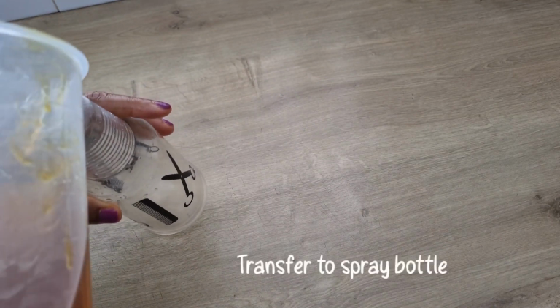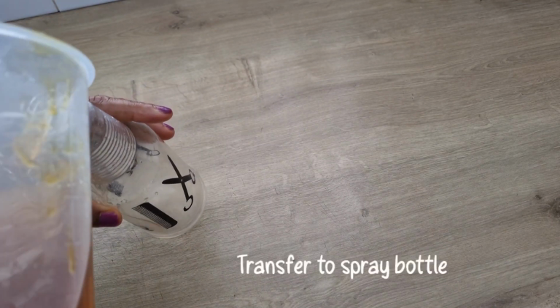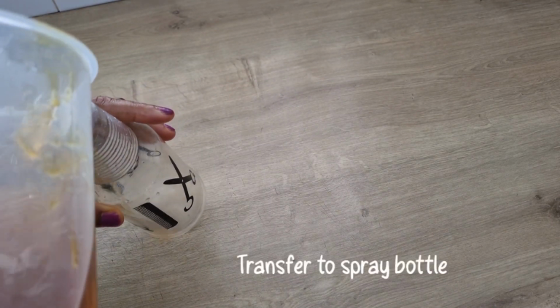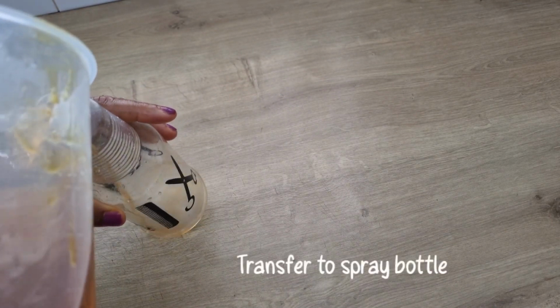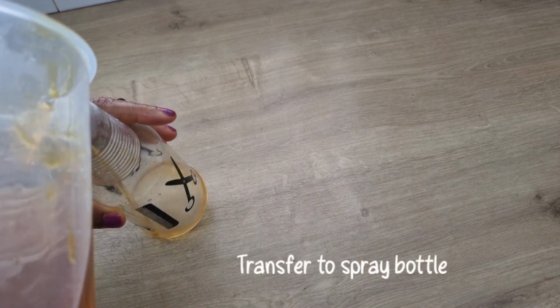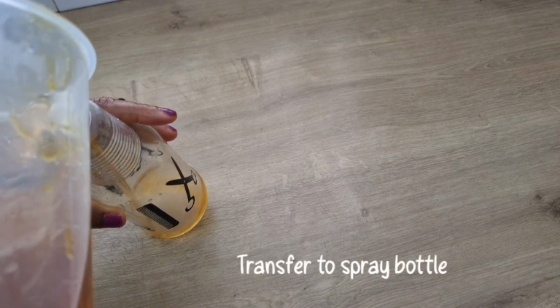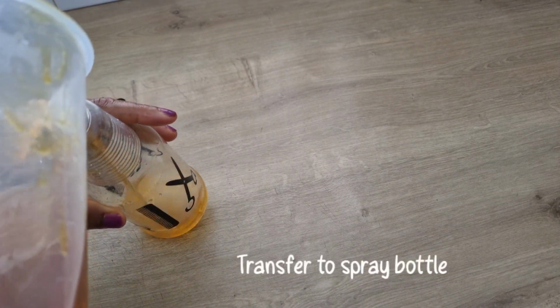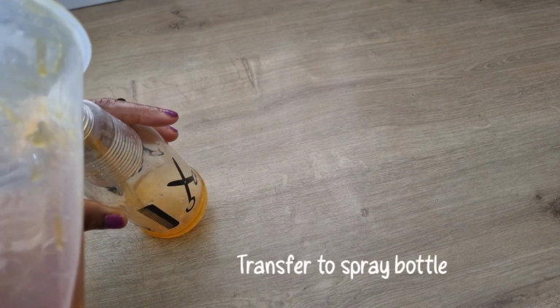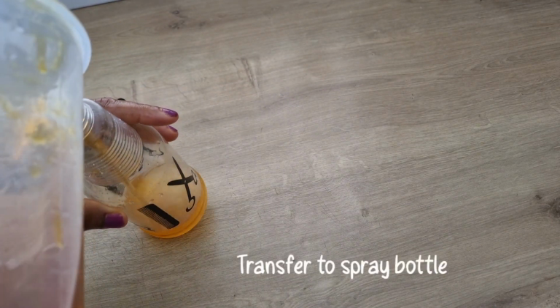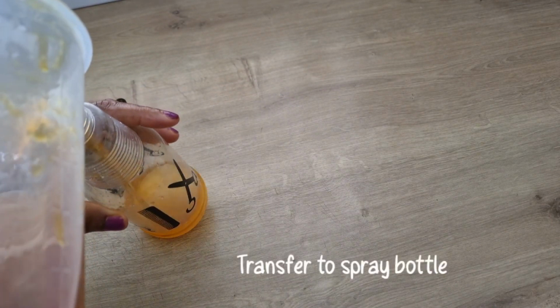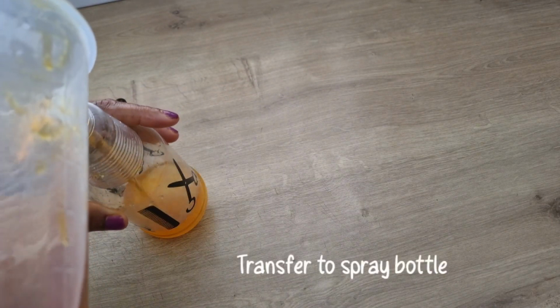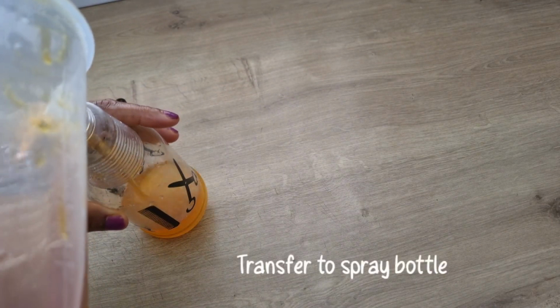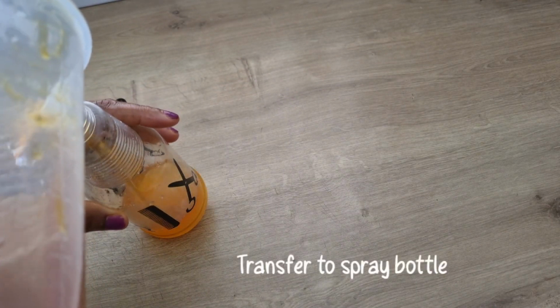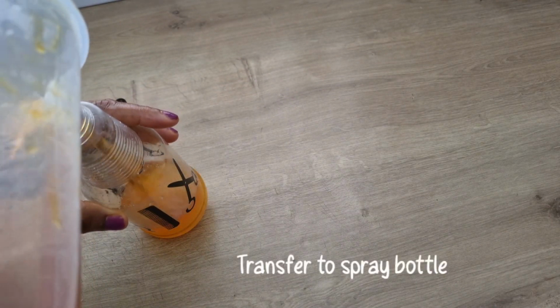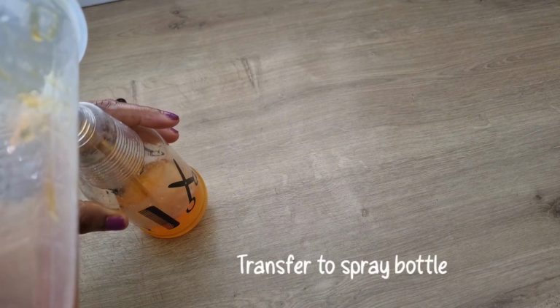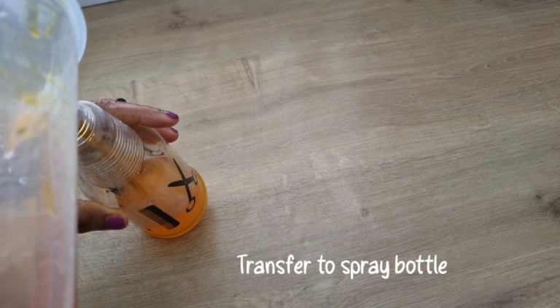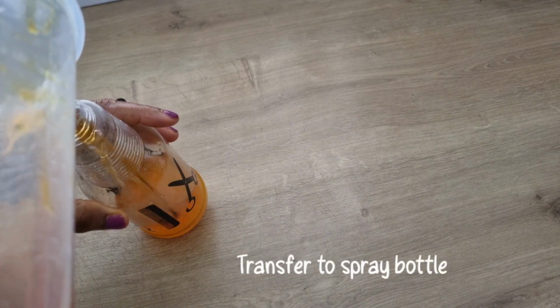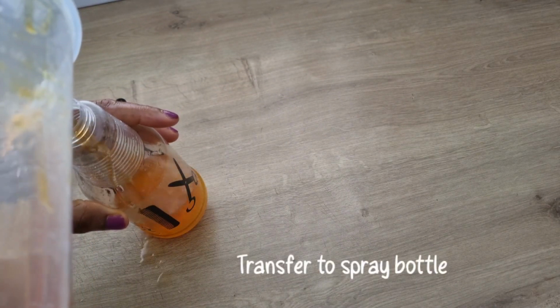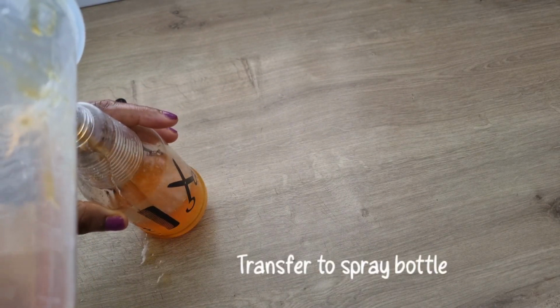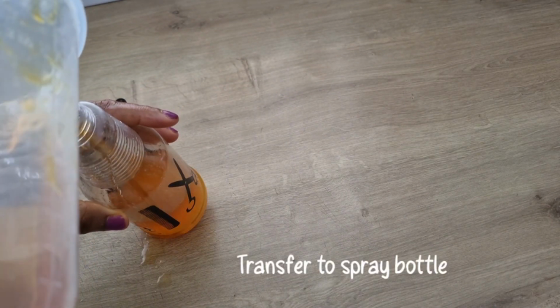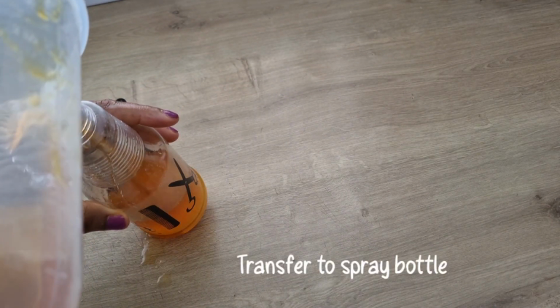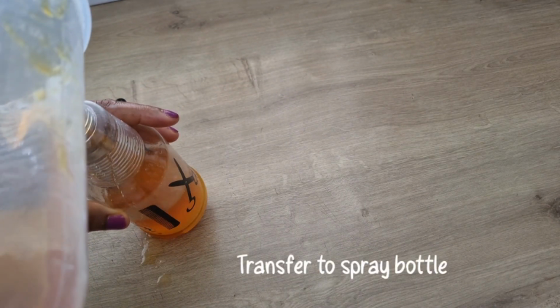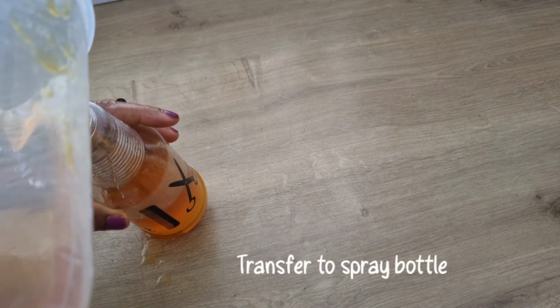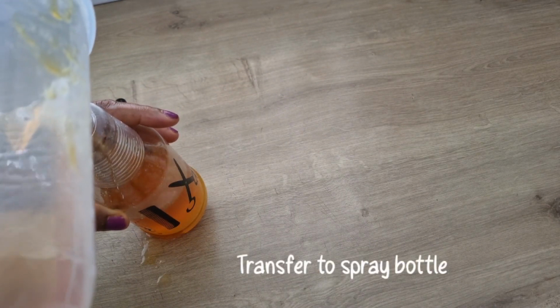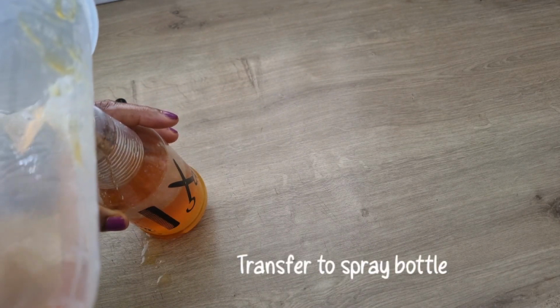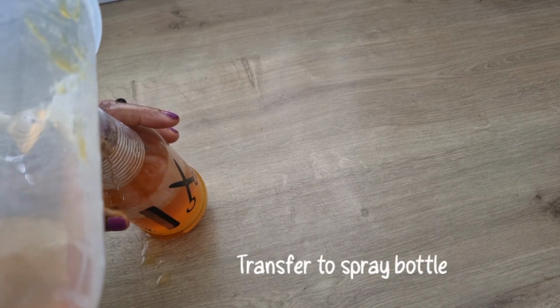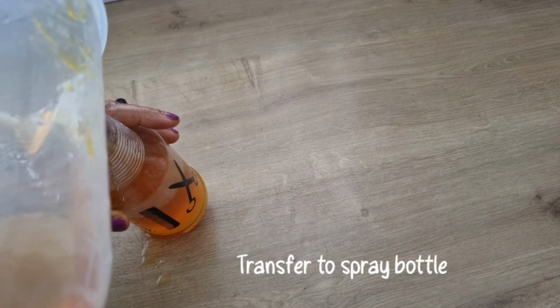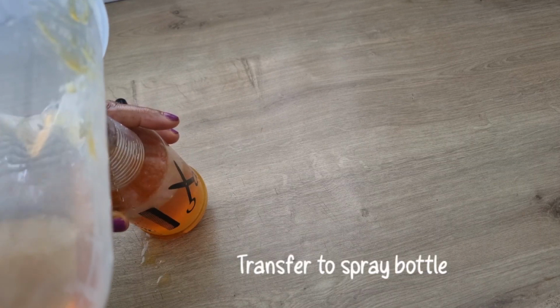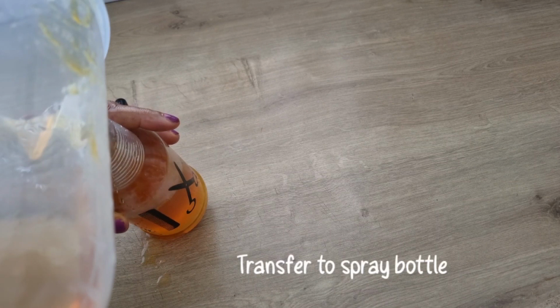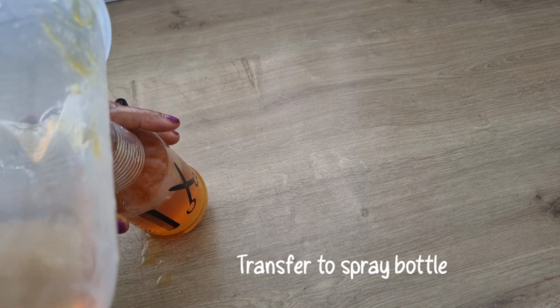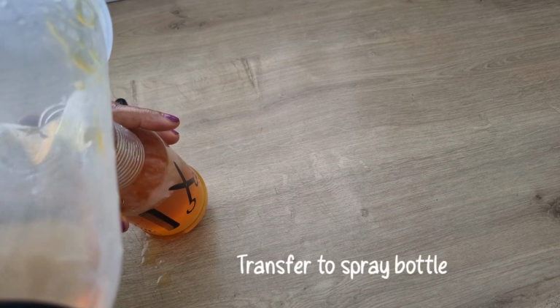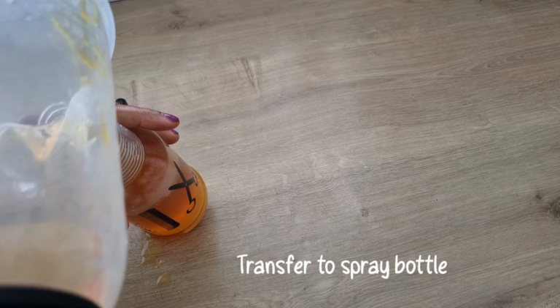So I'm going to transfer the liquid into a spray bottle.